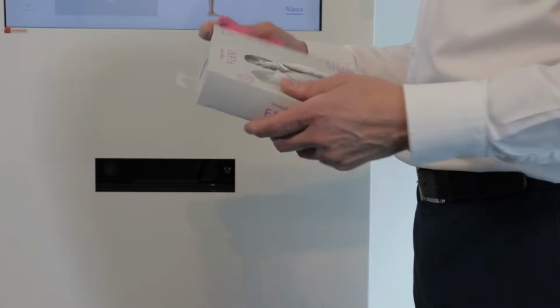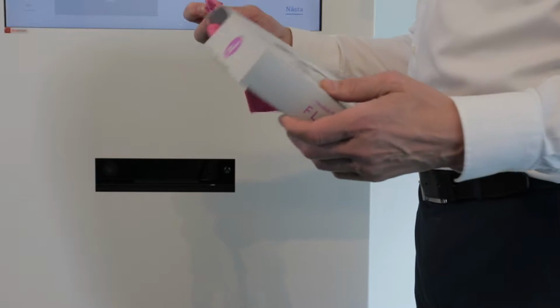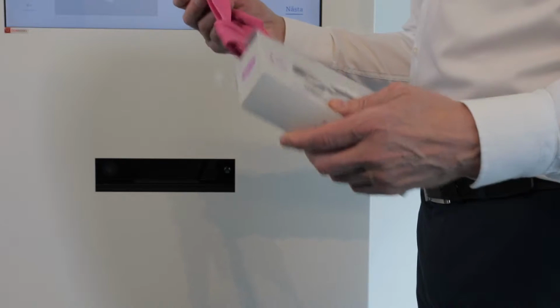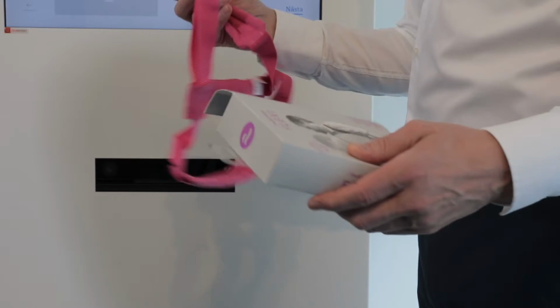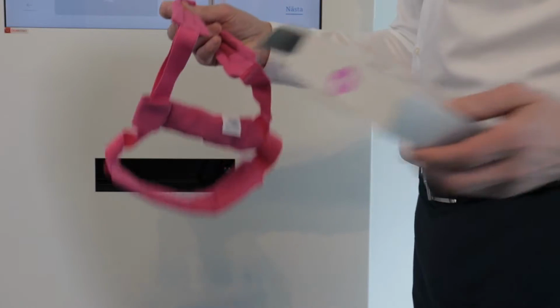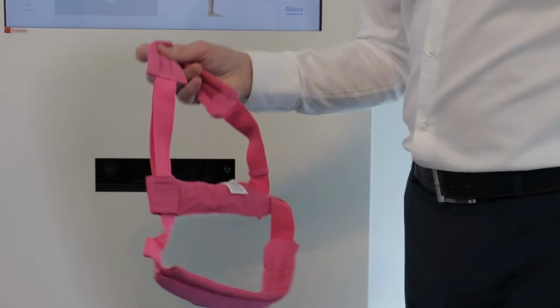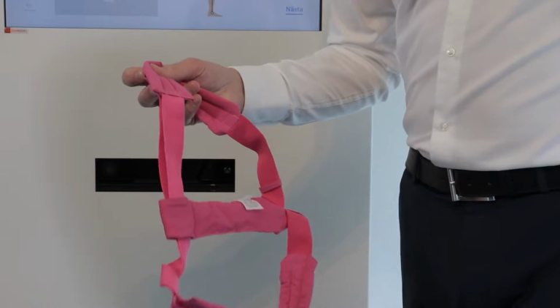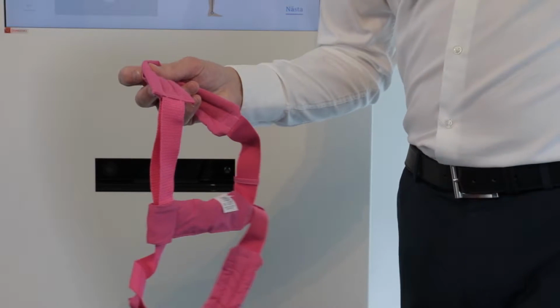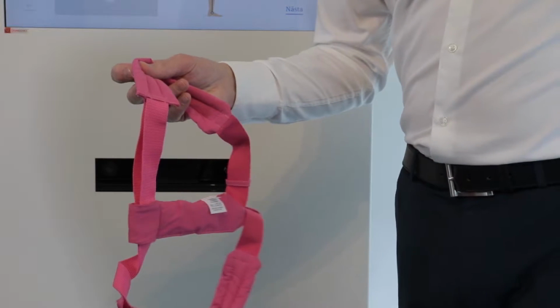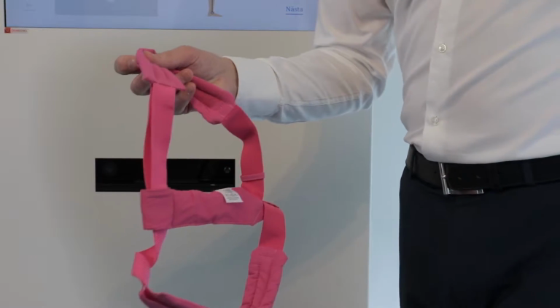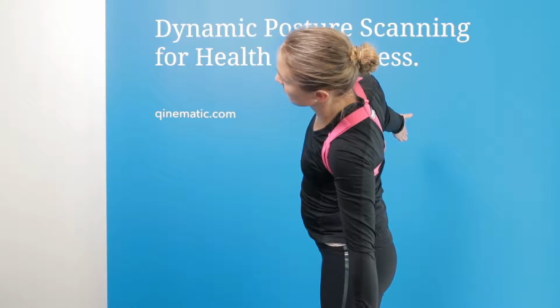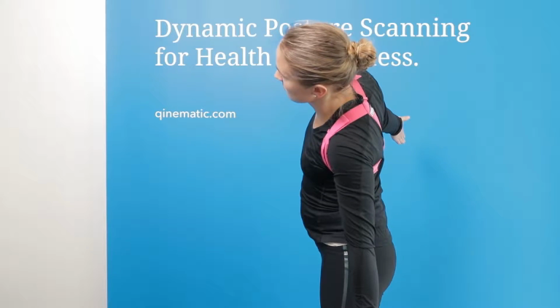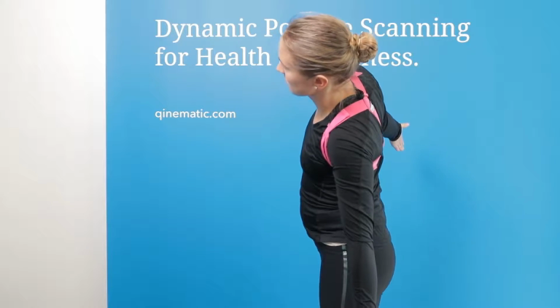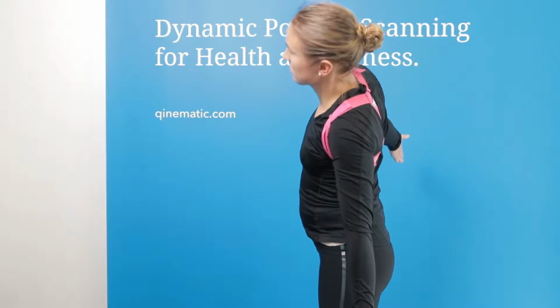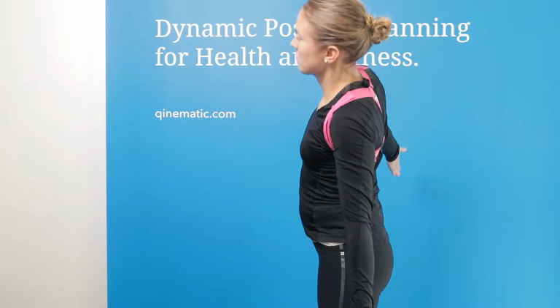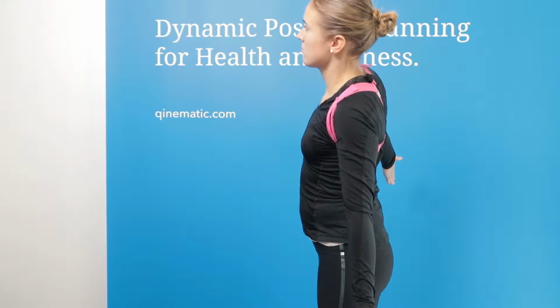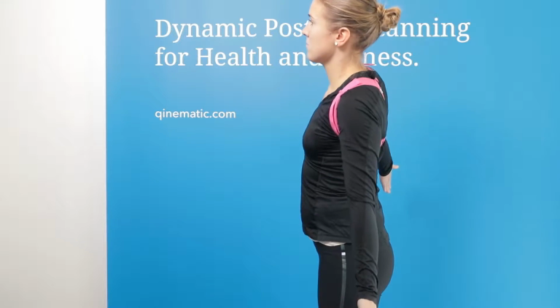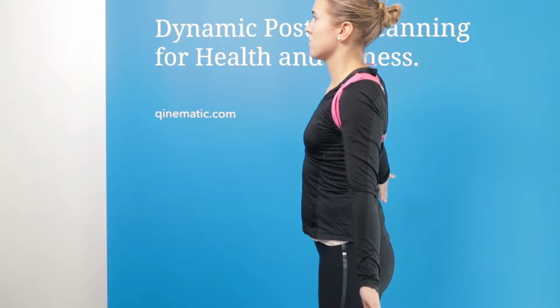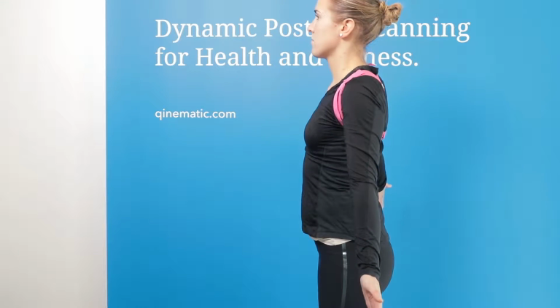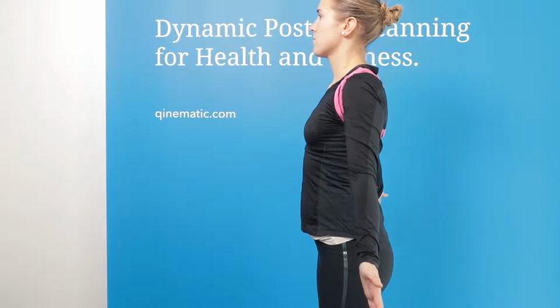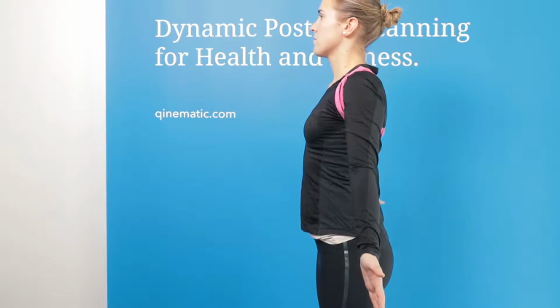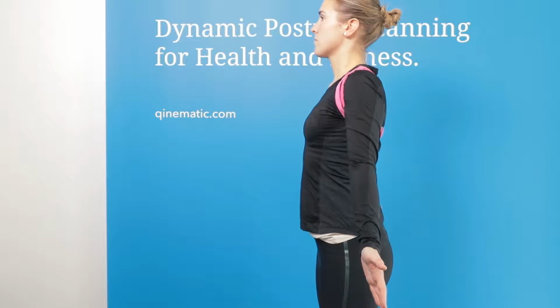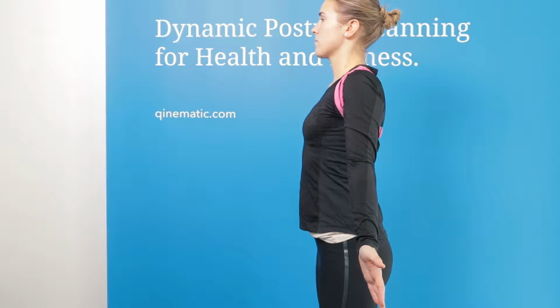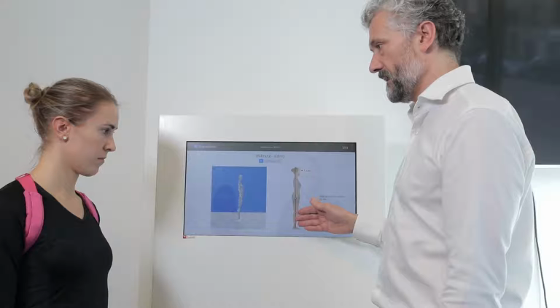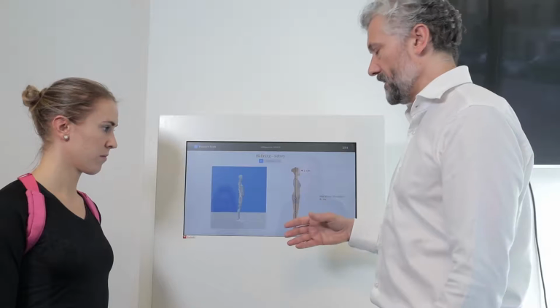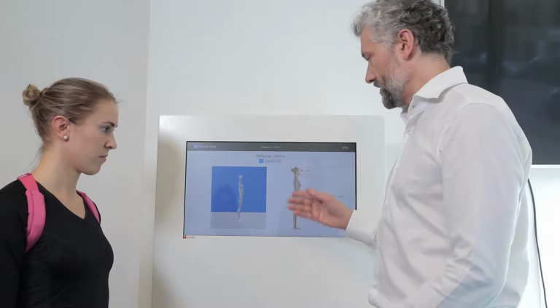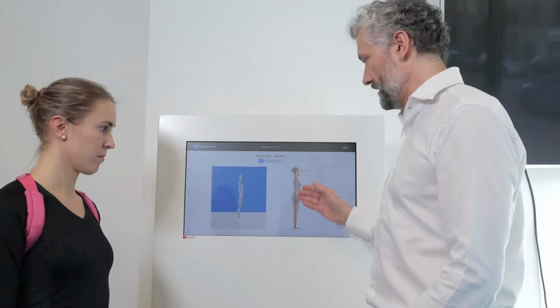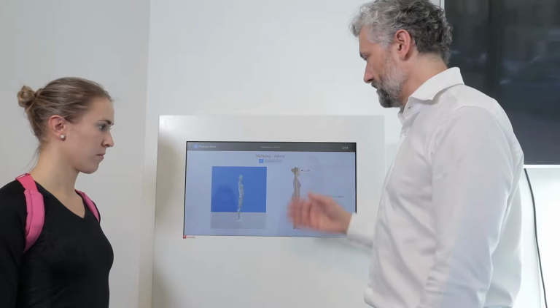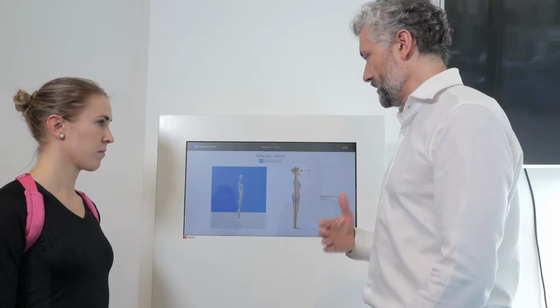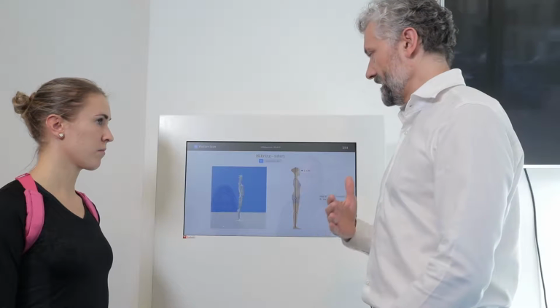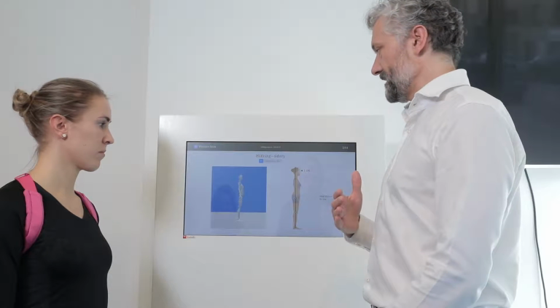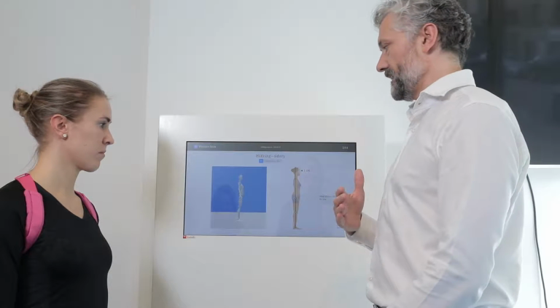Even healthy people need to be reminded about their posture. Here are the comments from the physiotherapist after the 3D scans.